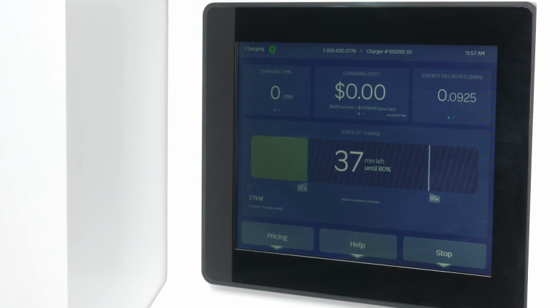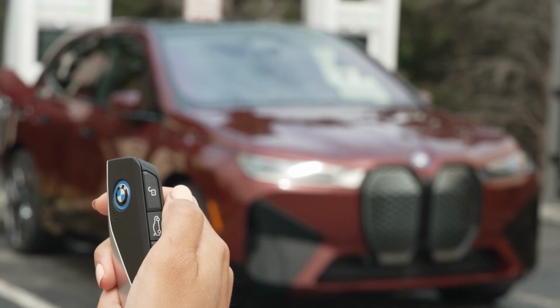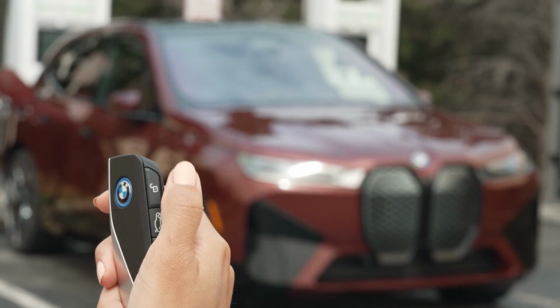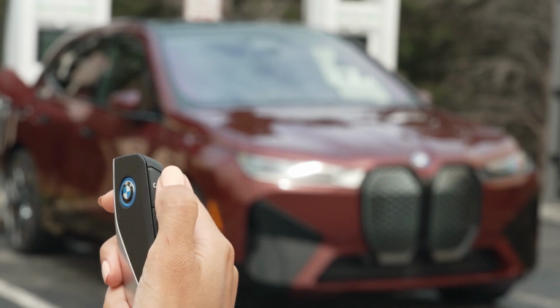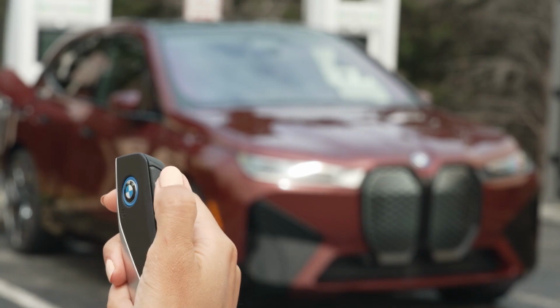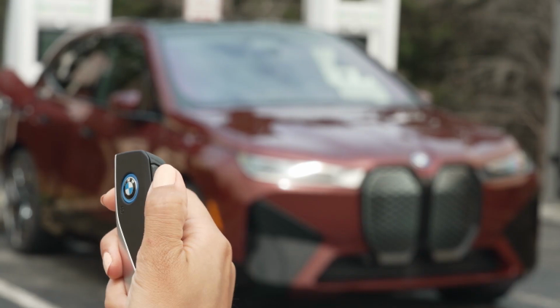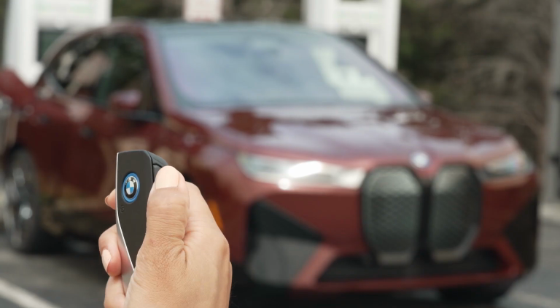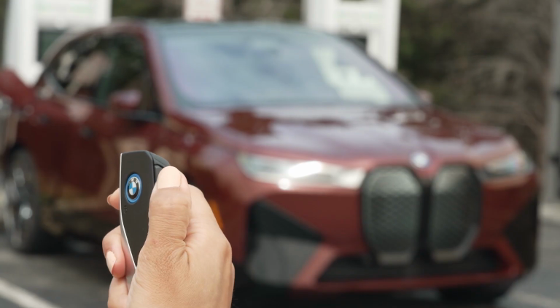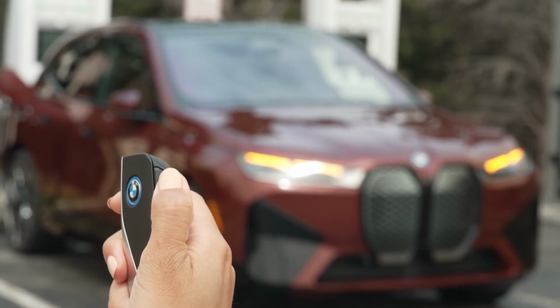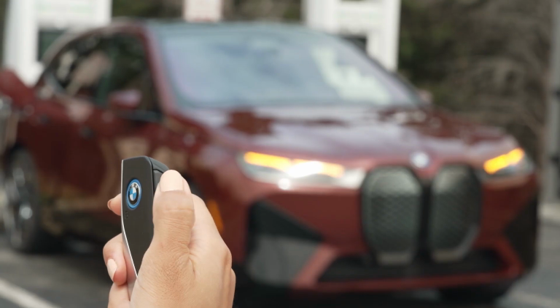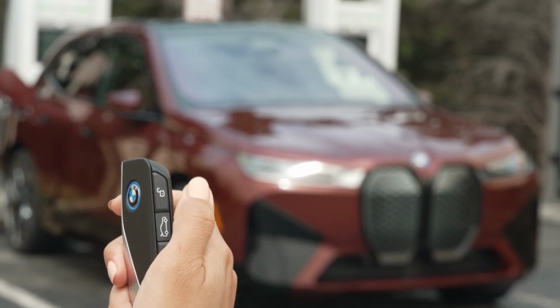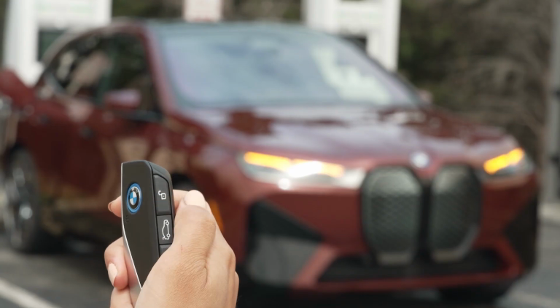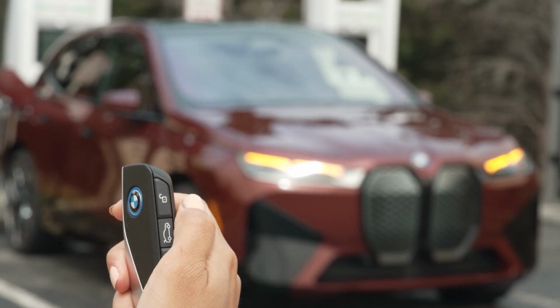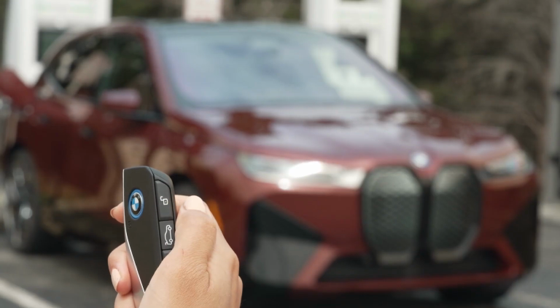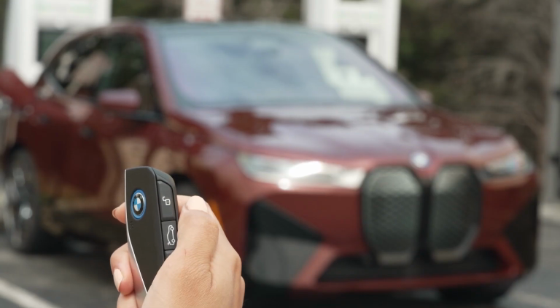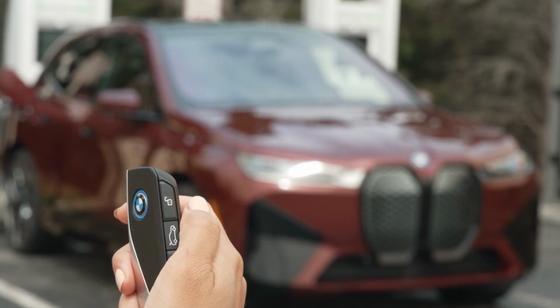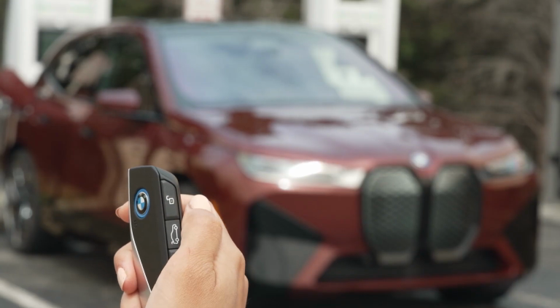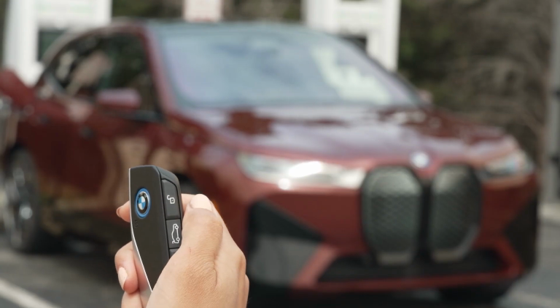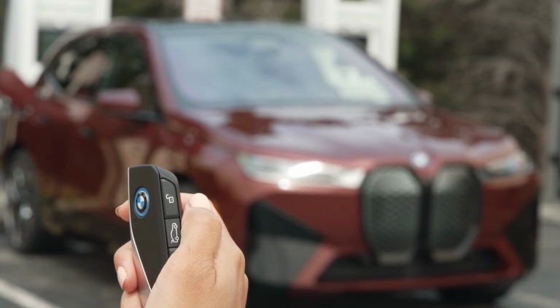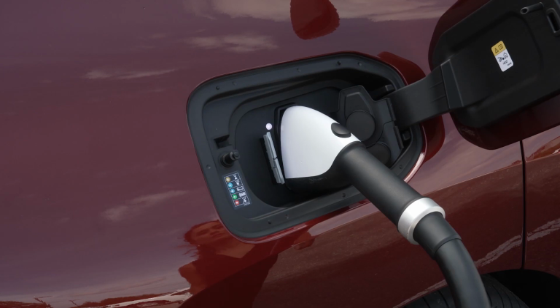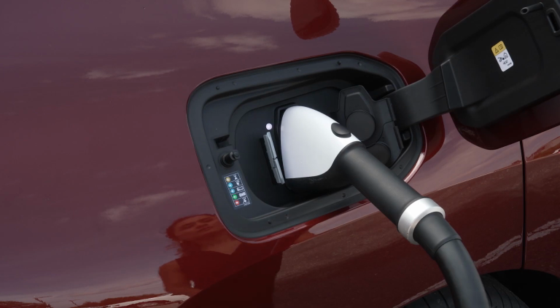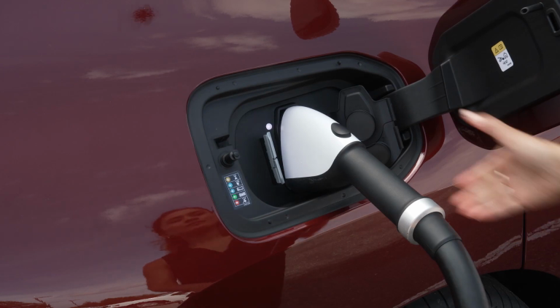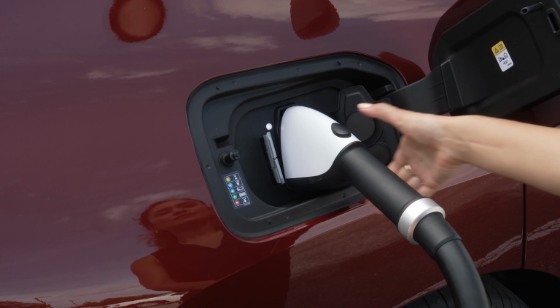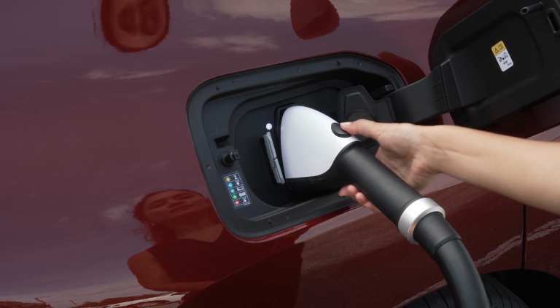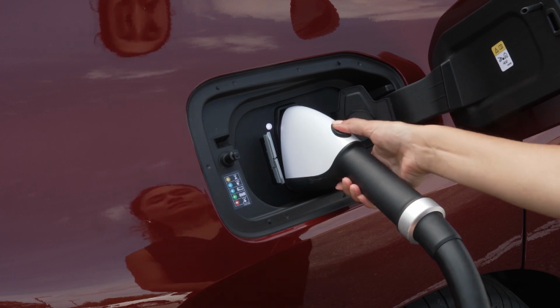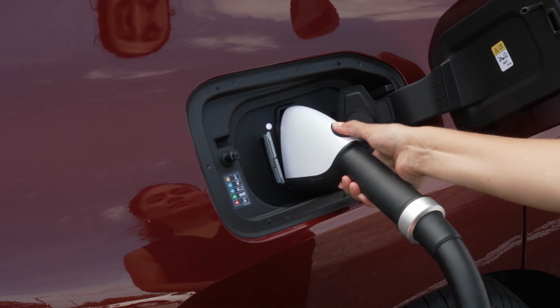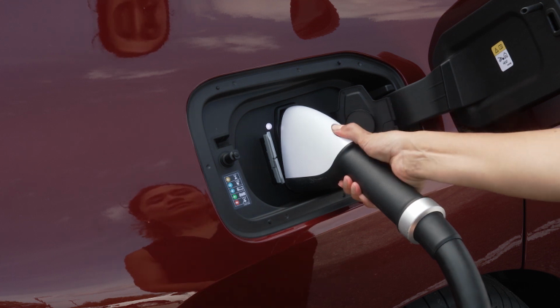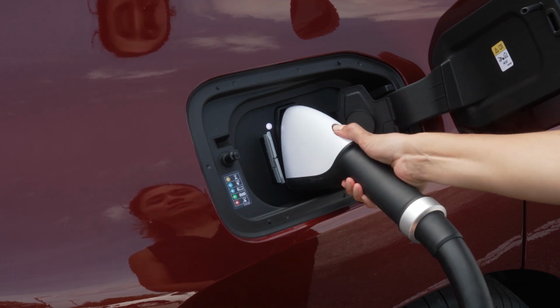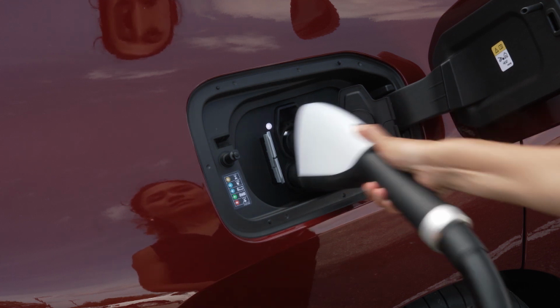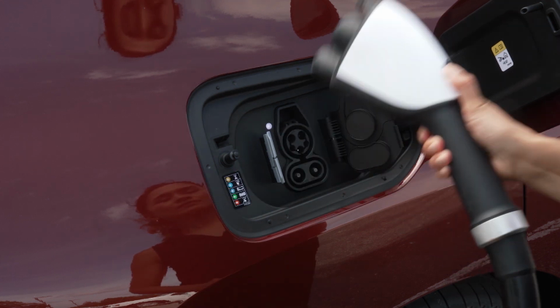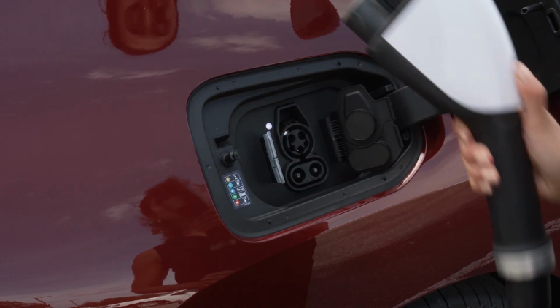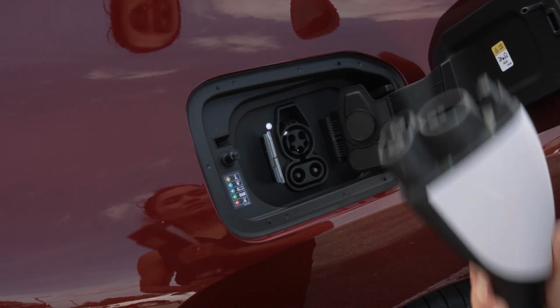To end charging, or once charging is complete, you will need to unlock the vehicle to release the charging cable.